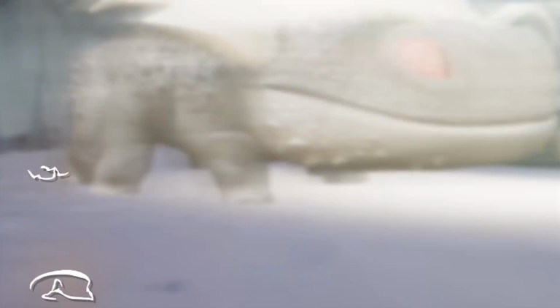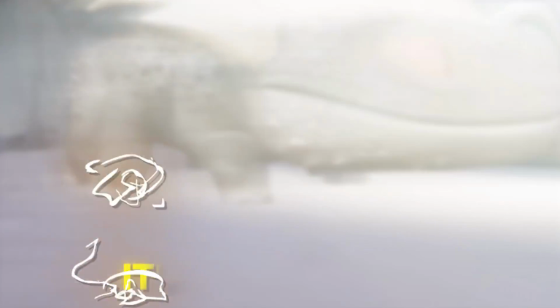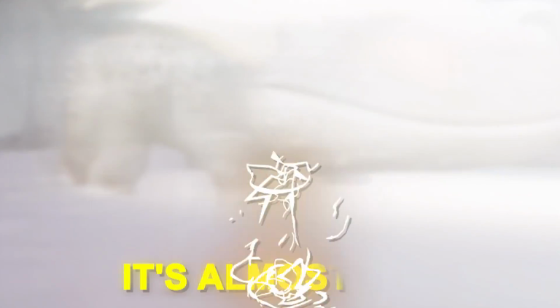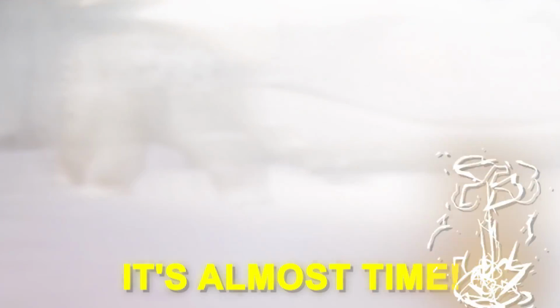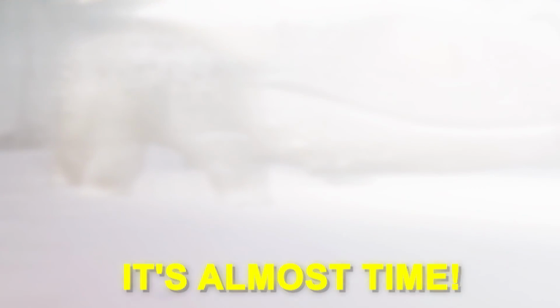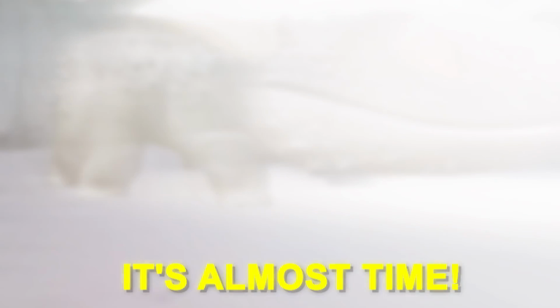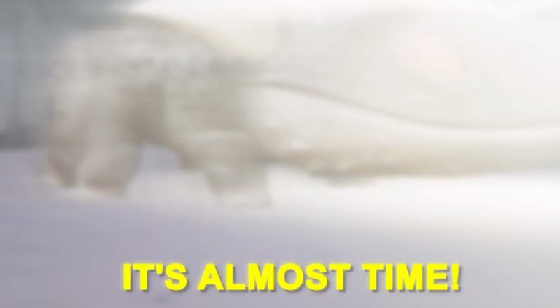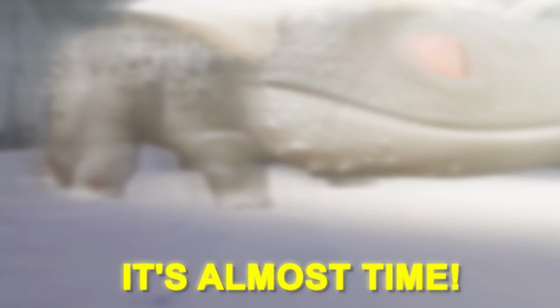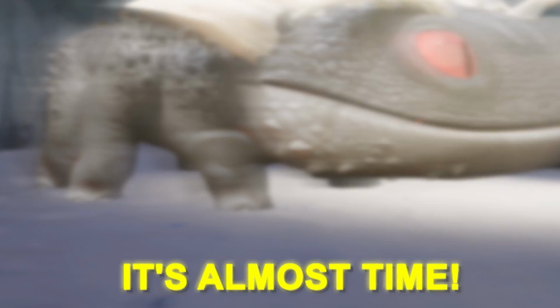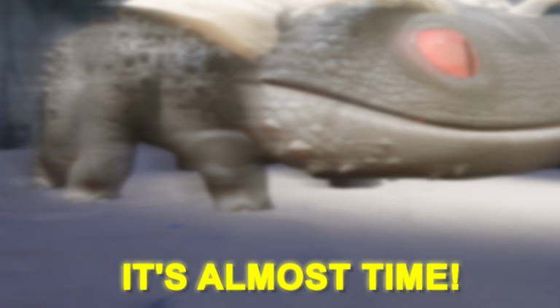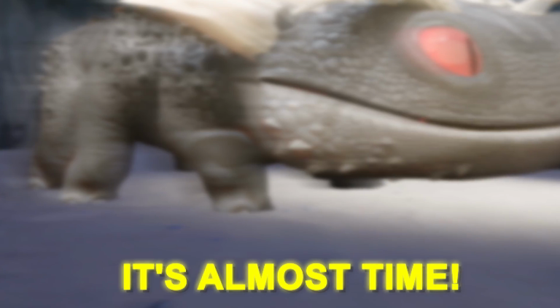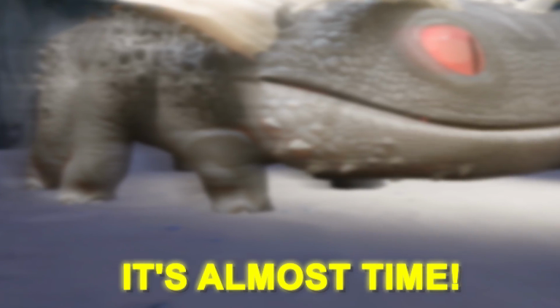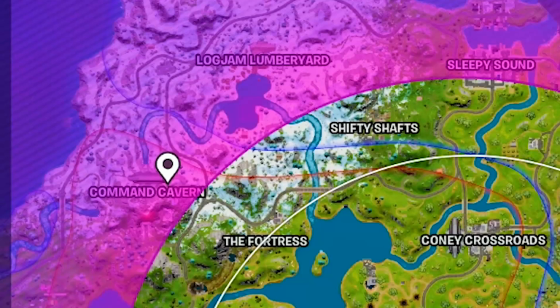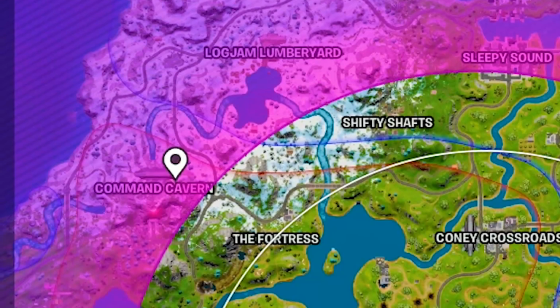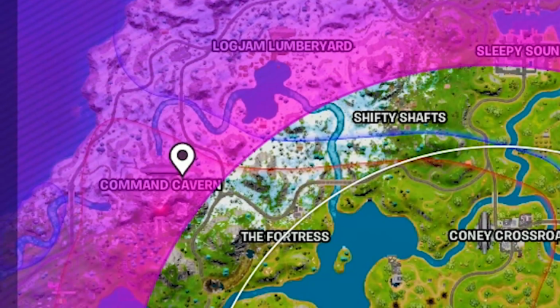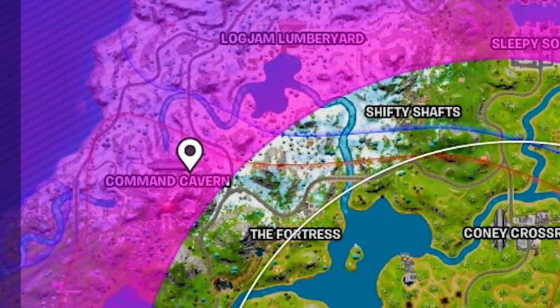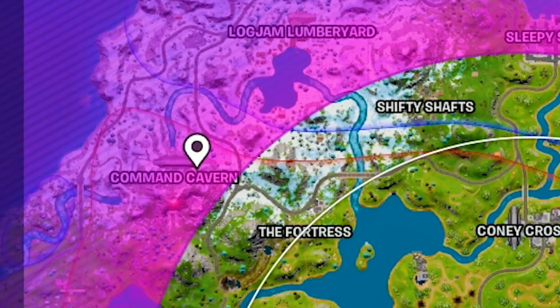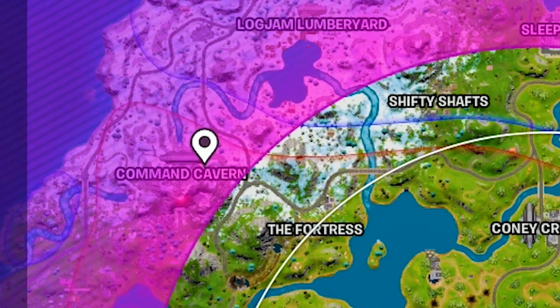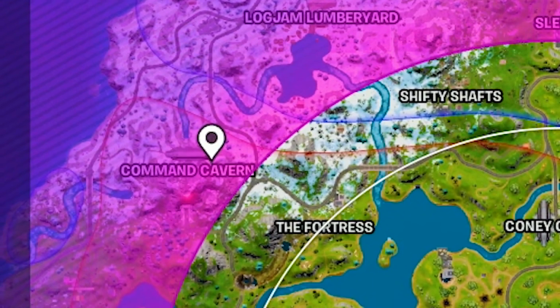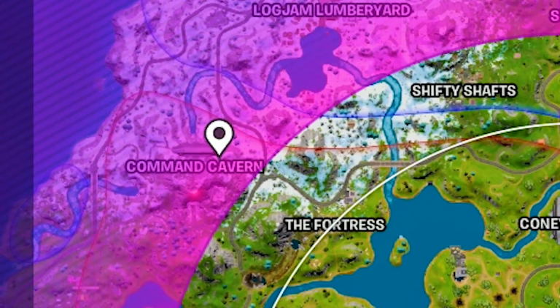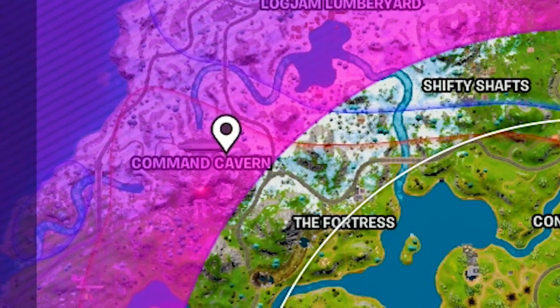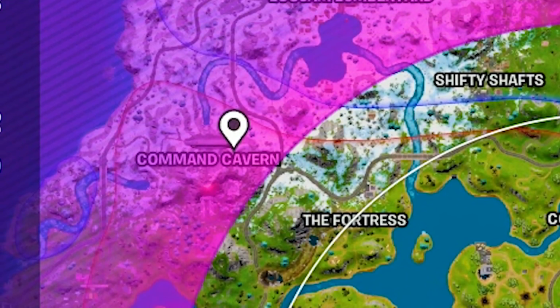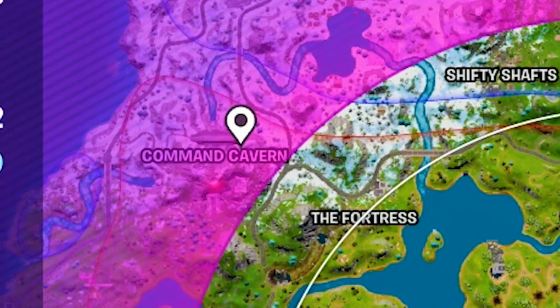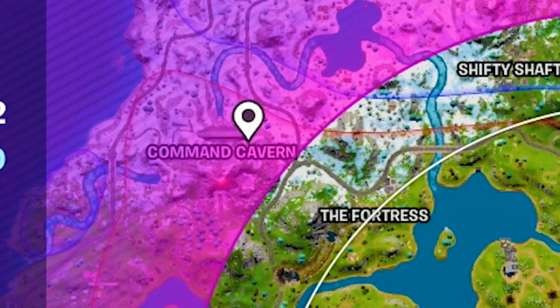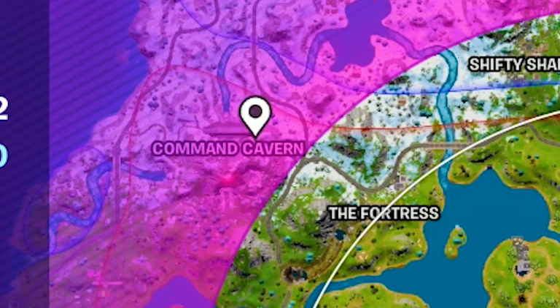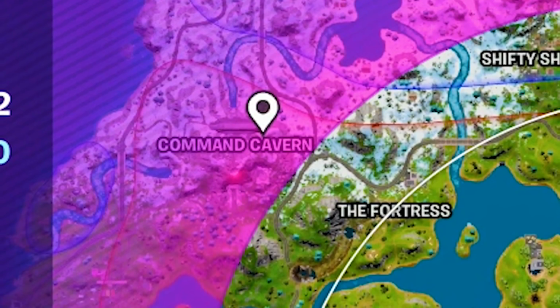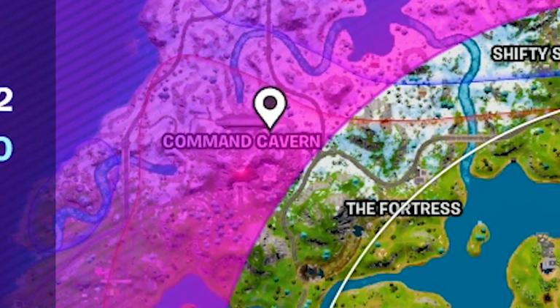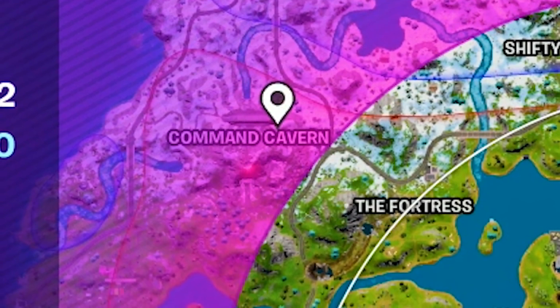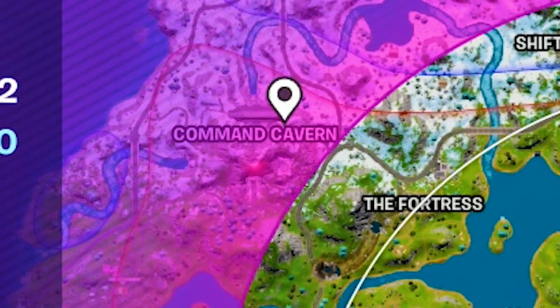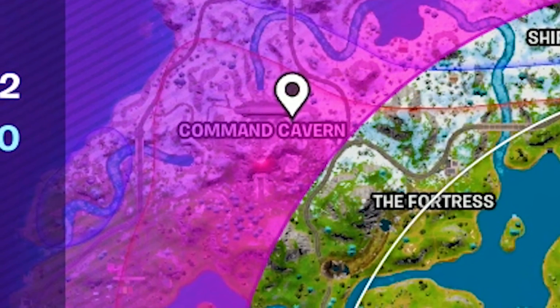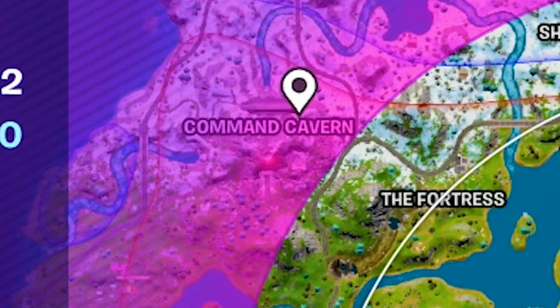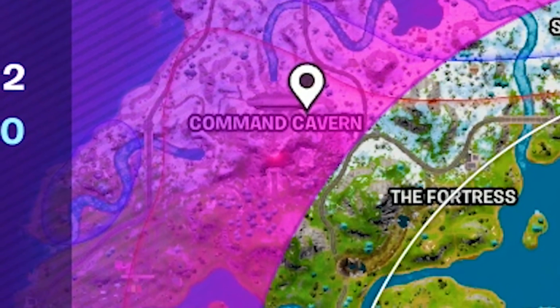The Clombo location is currently inside of the storm, so we'll finish this game out and try to get a Victory Royale first.